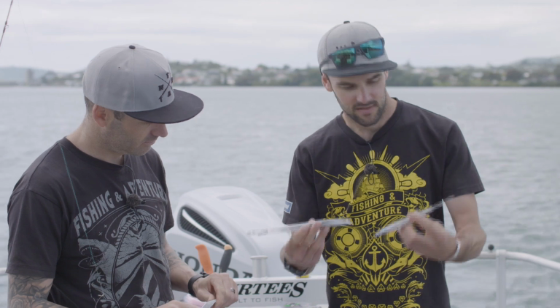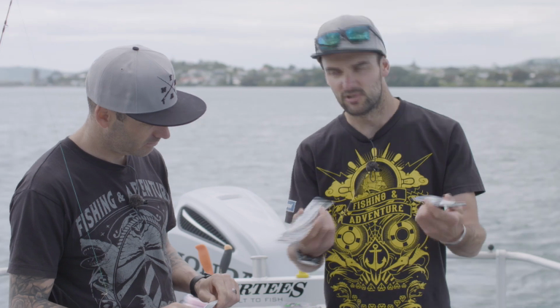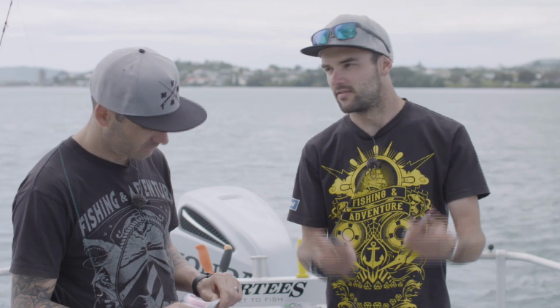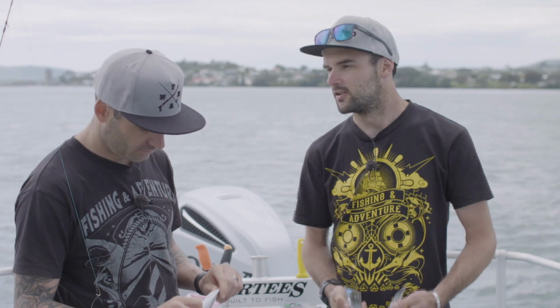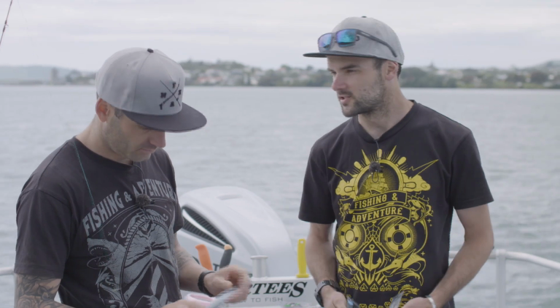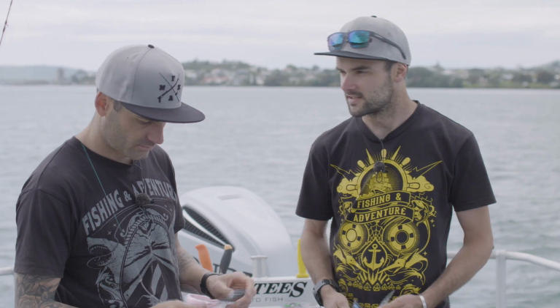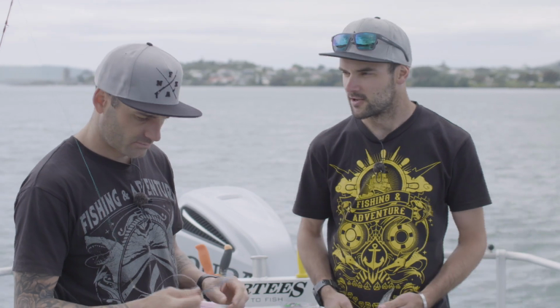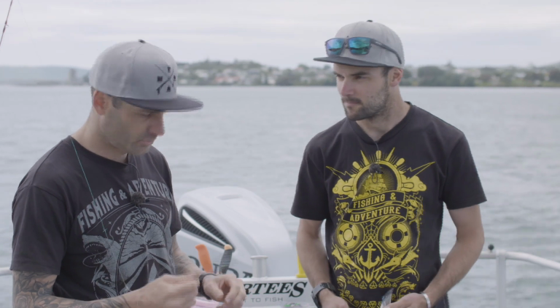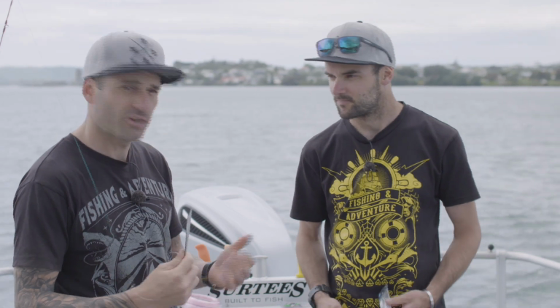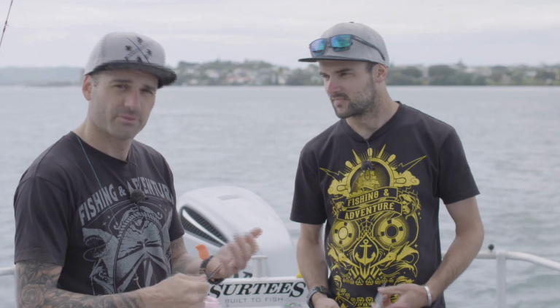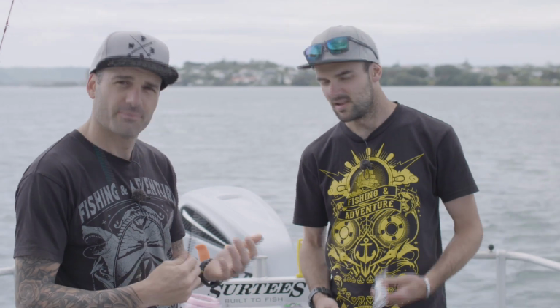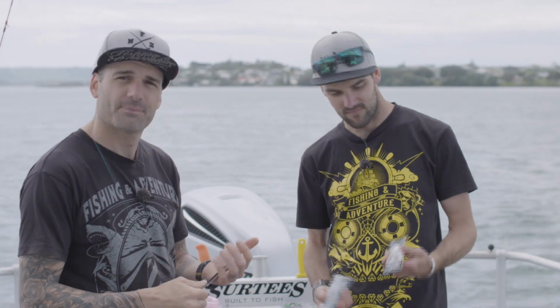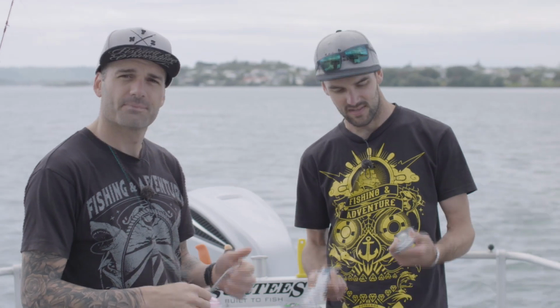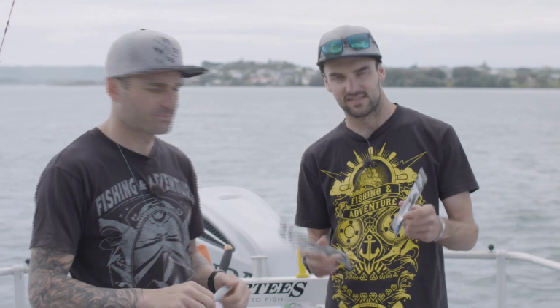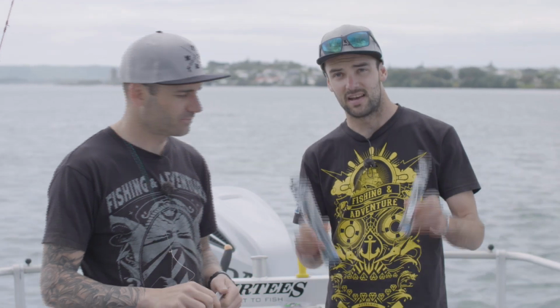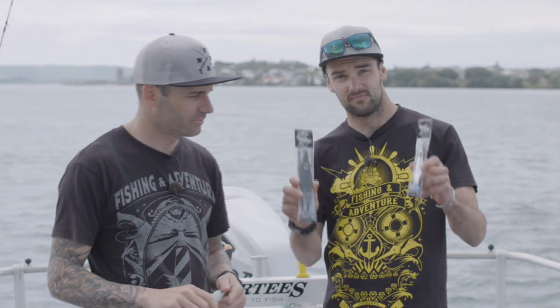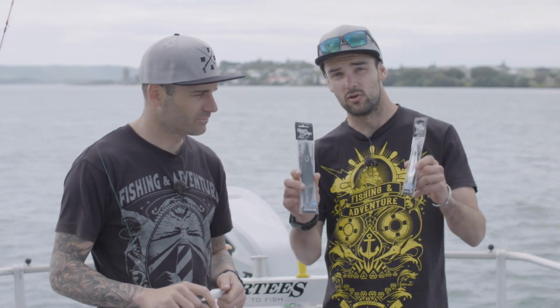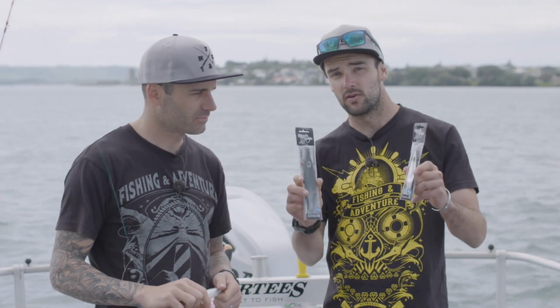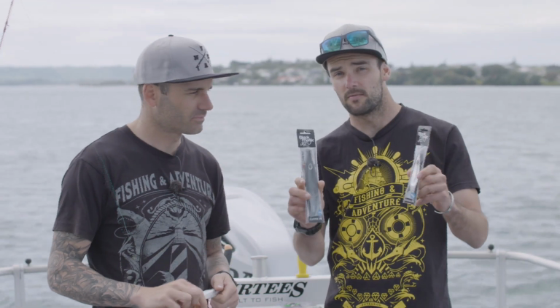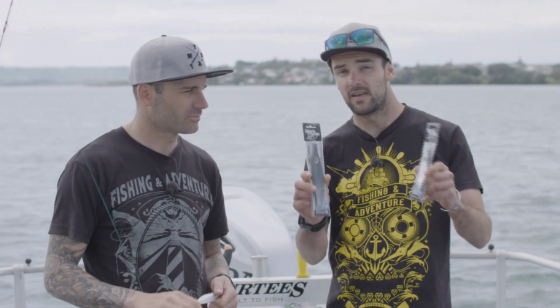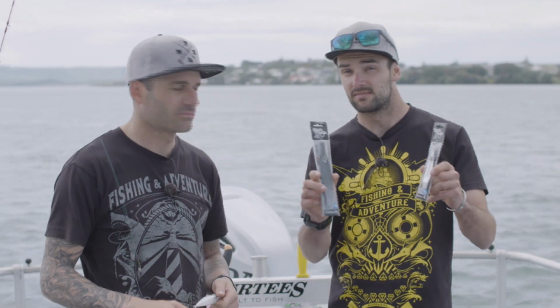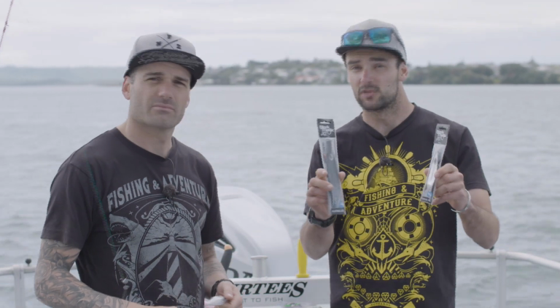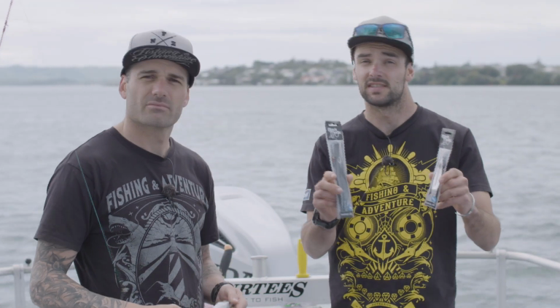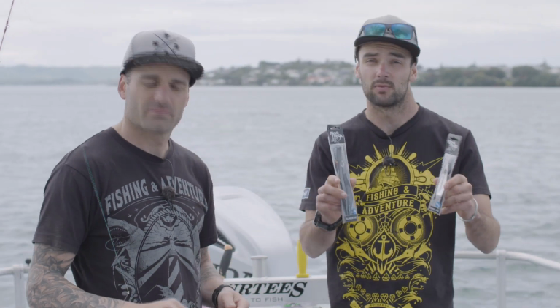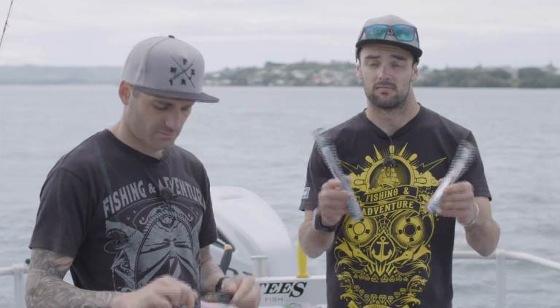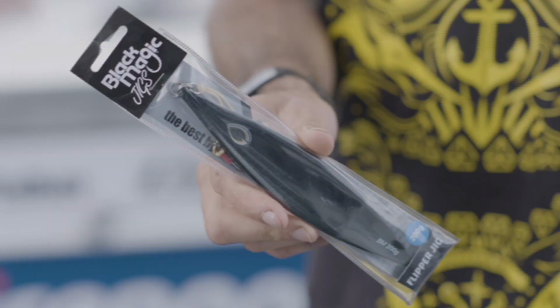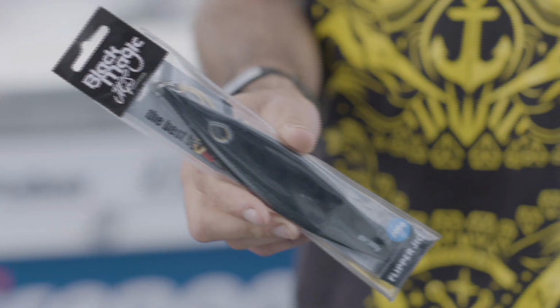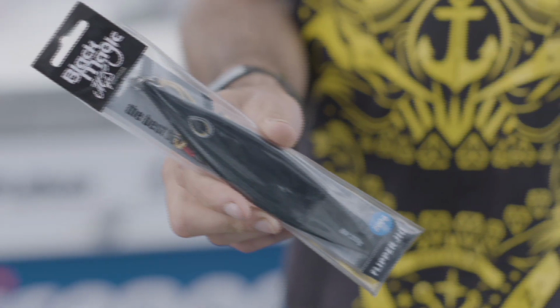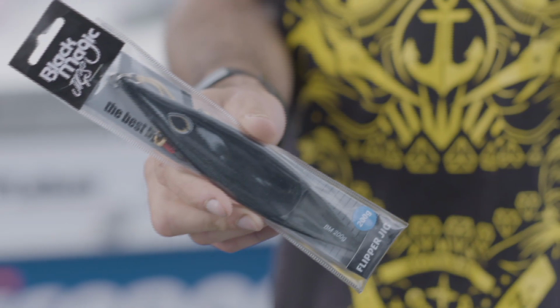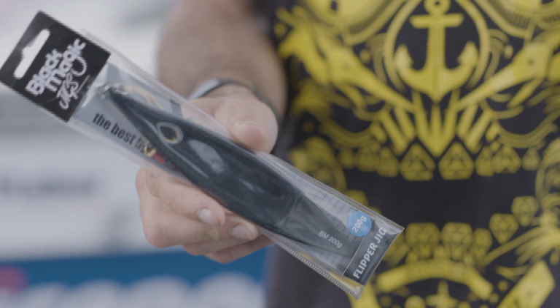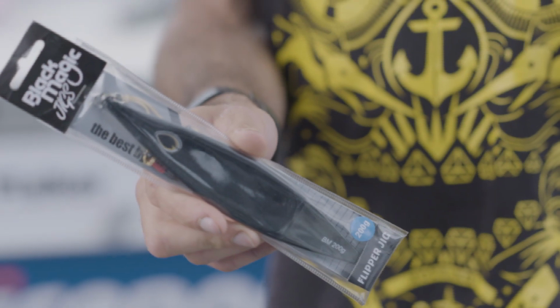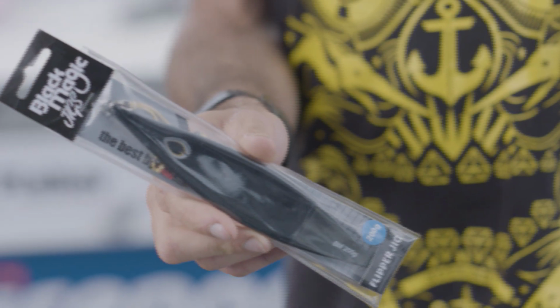We do love our lure fishing, eh Scotty? We do. Yep, and this is a new lure that we've had some good success with. It's the Blackmagic flipper jig.